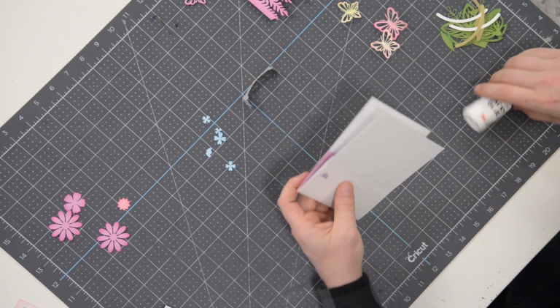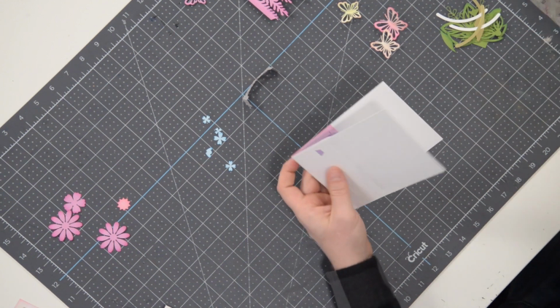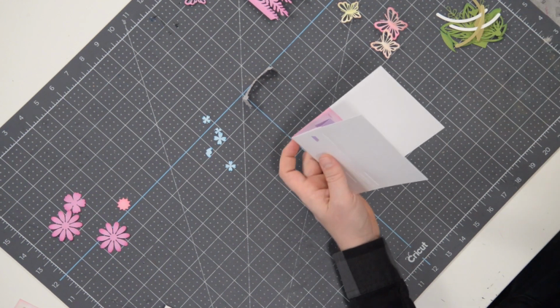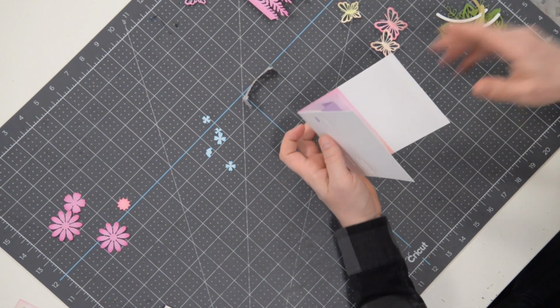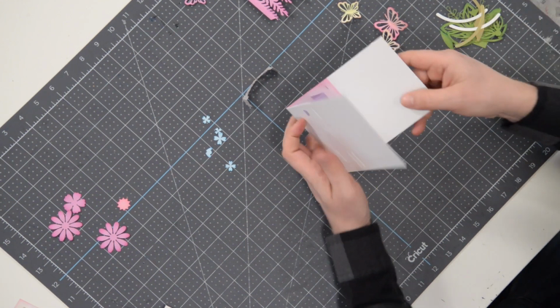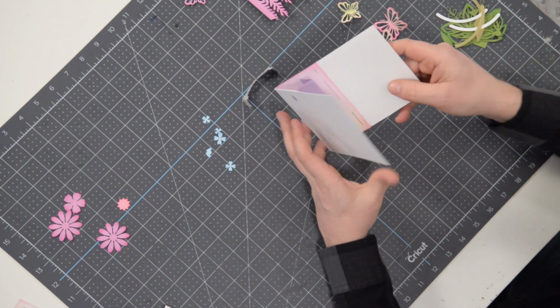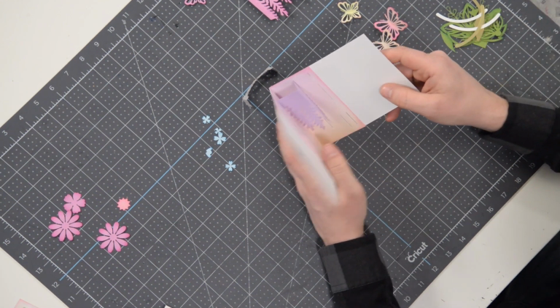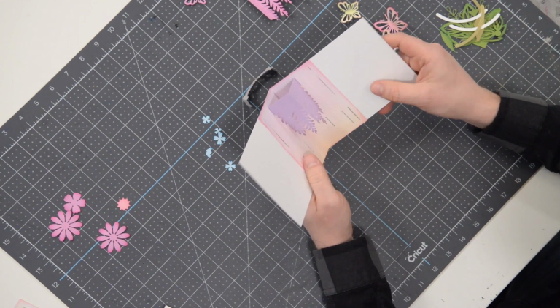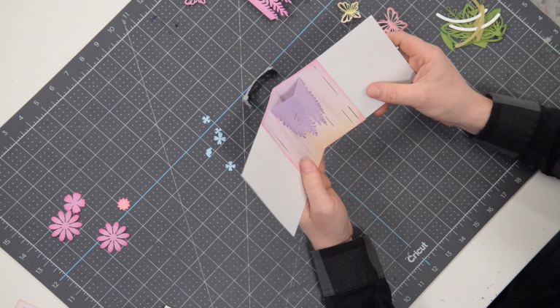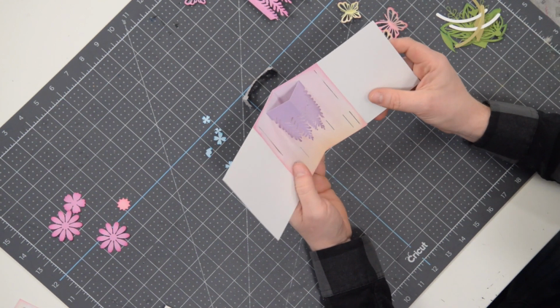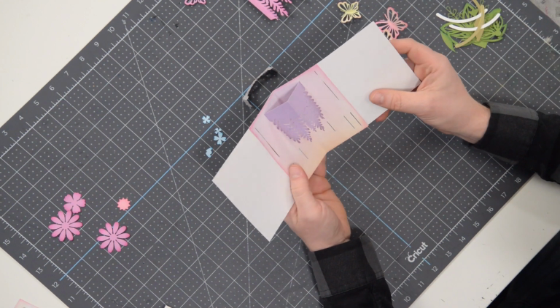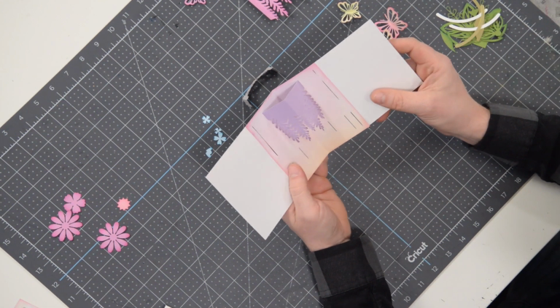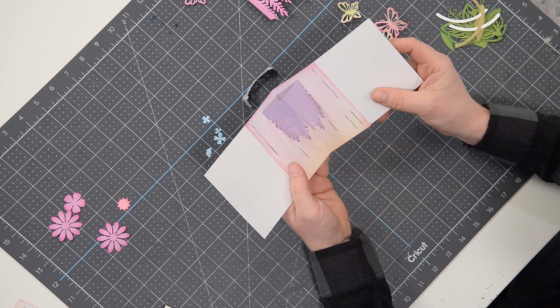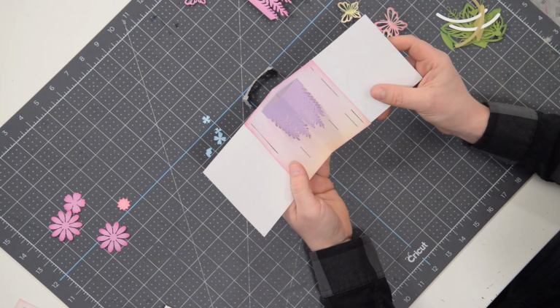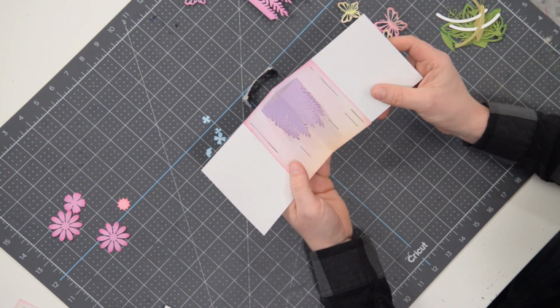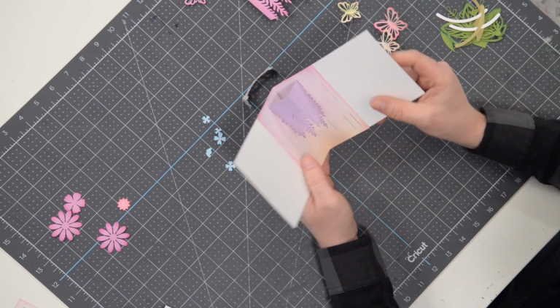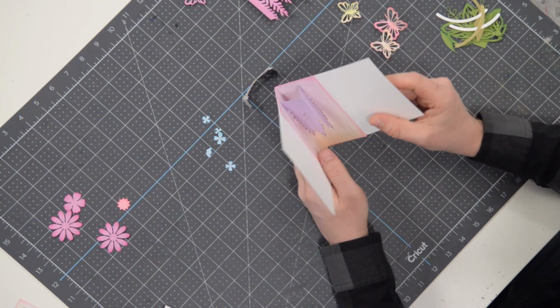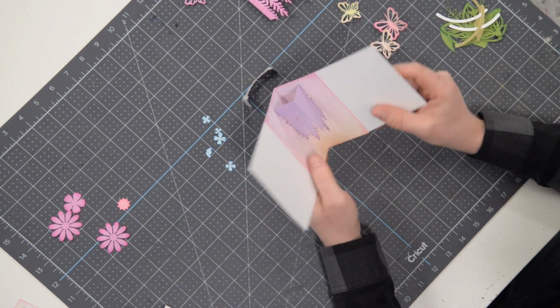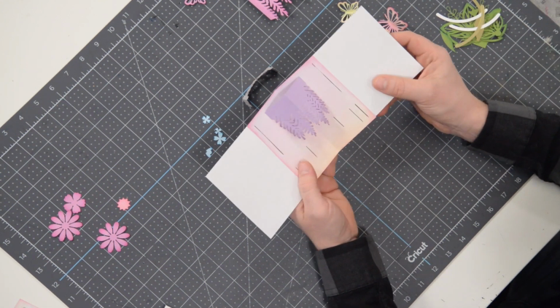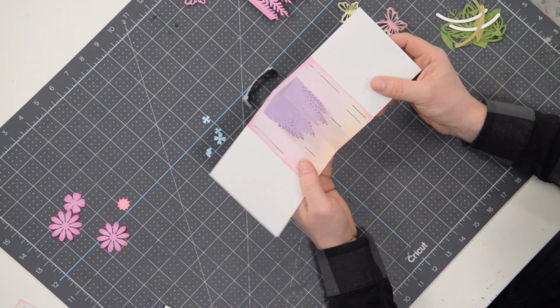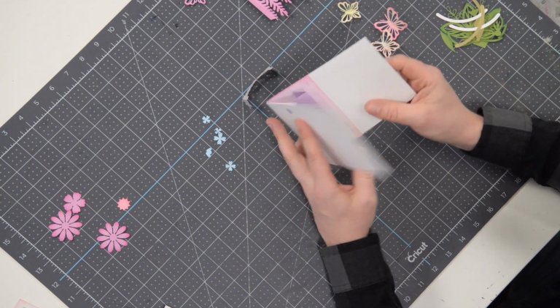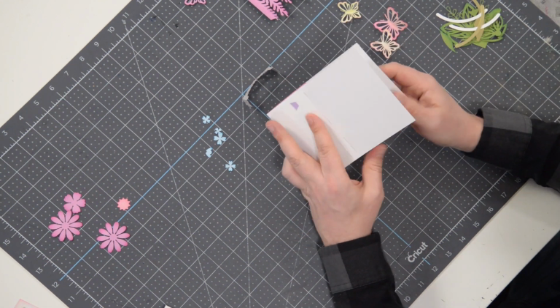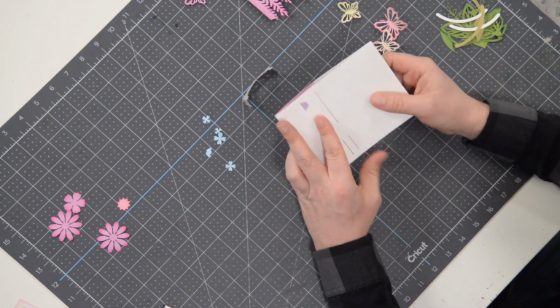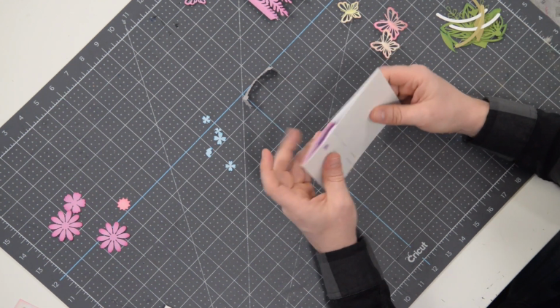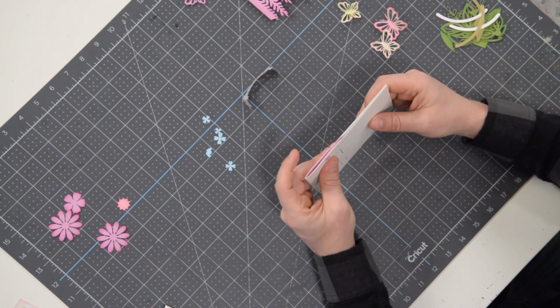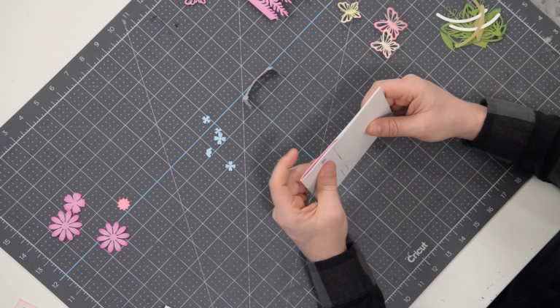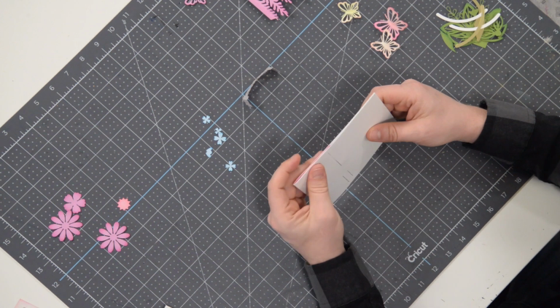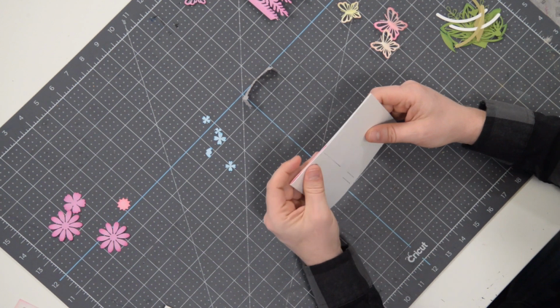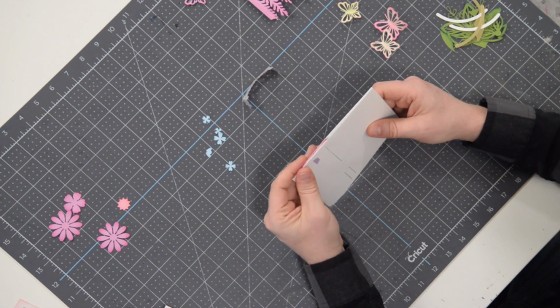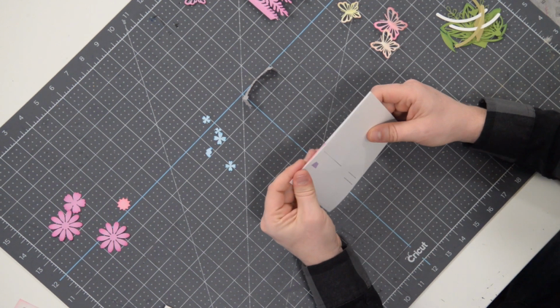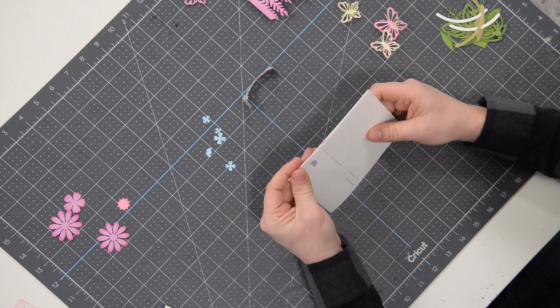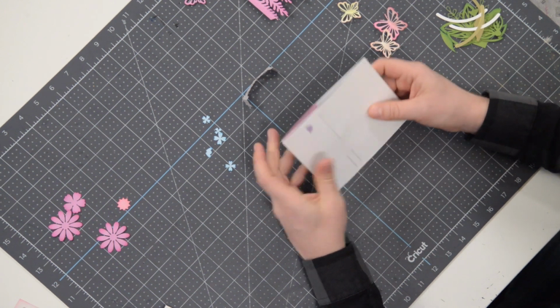Let's take a look here. You can see how nicely that opens up and closes nice and flat.